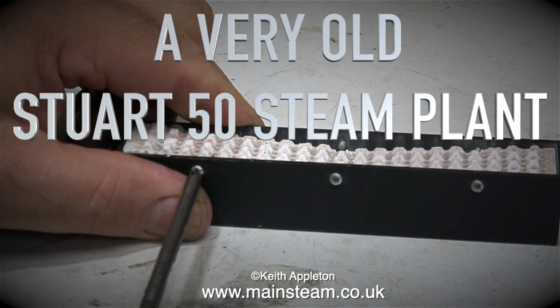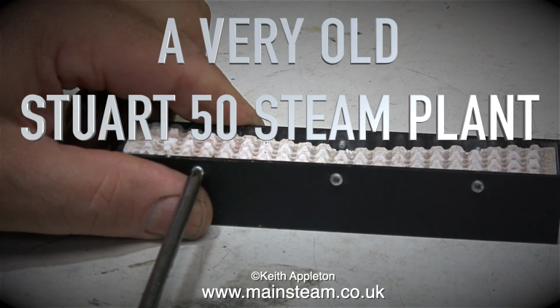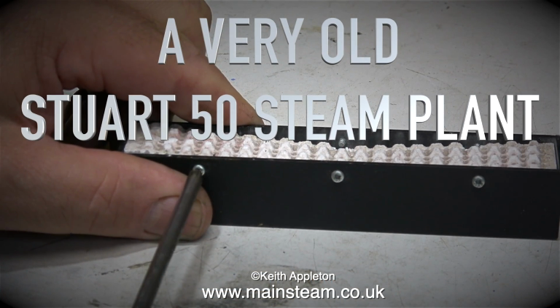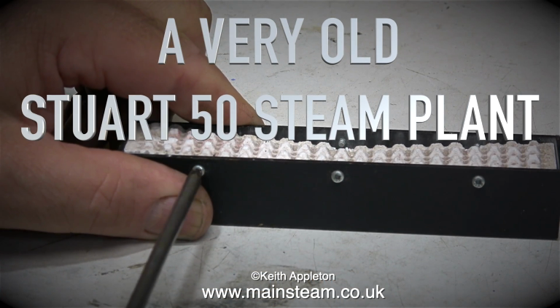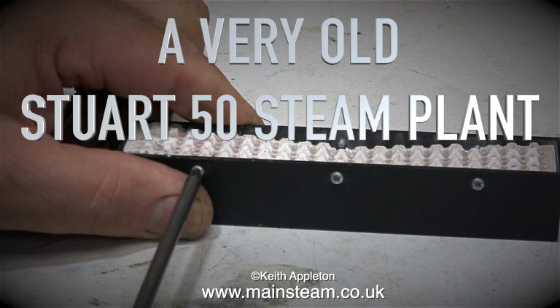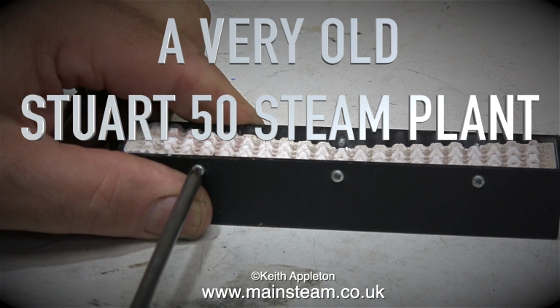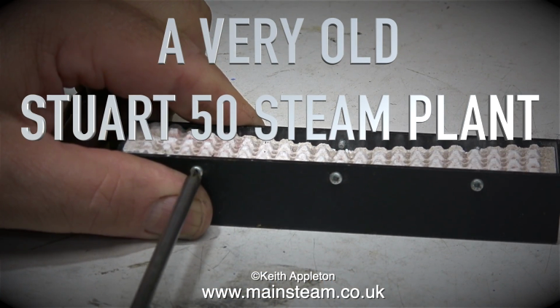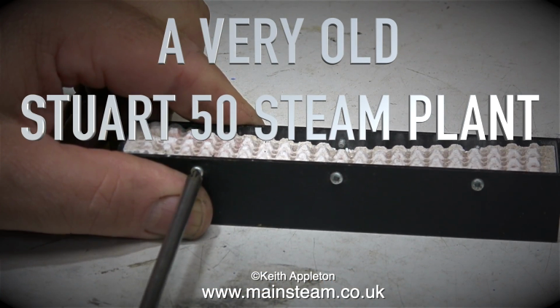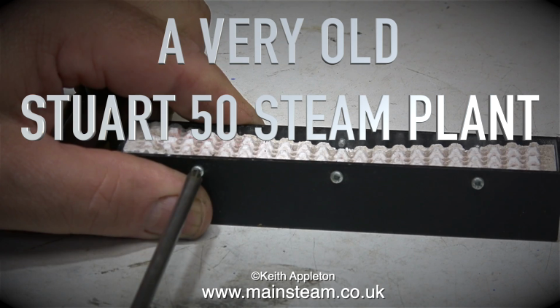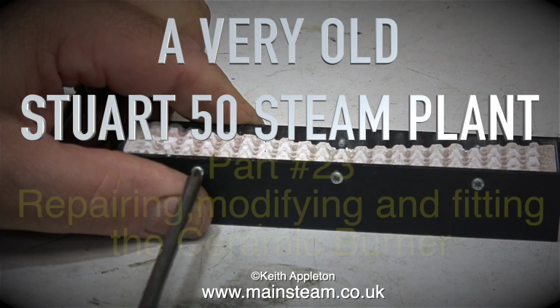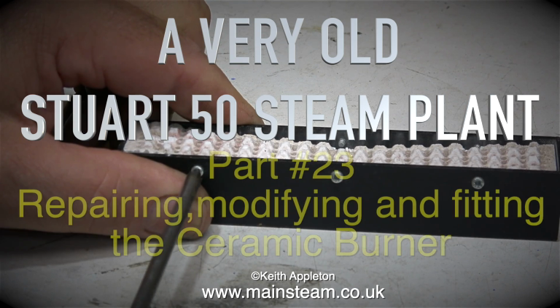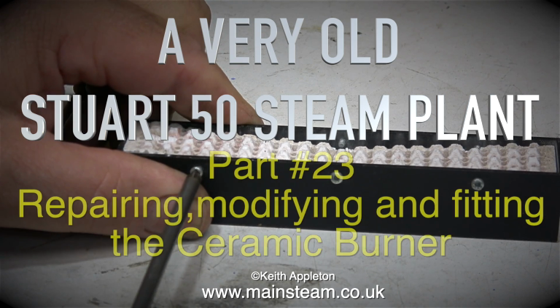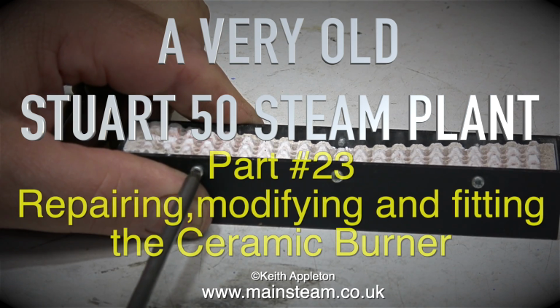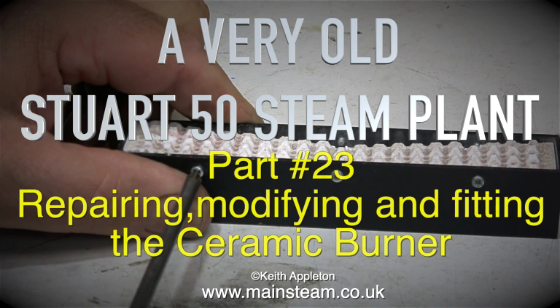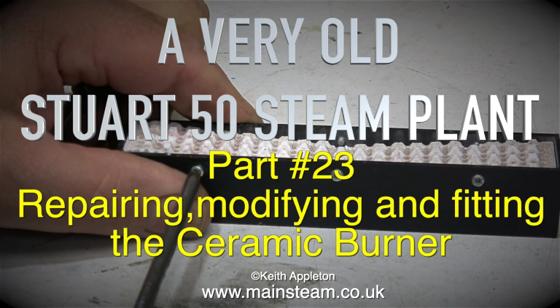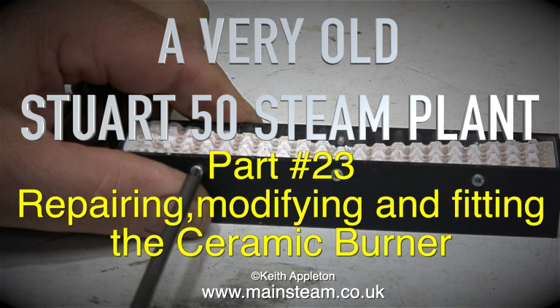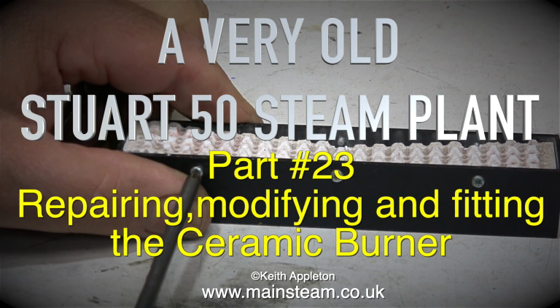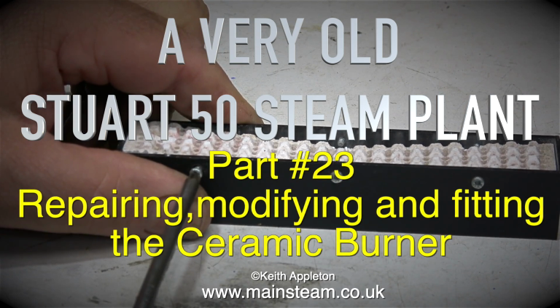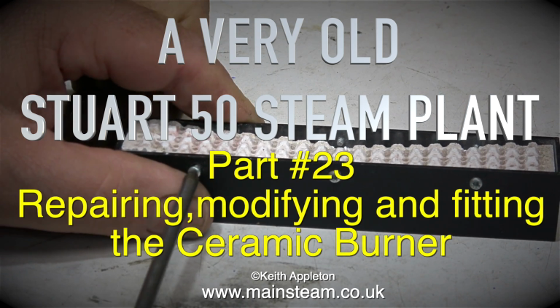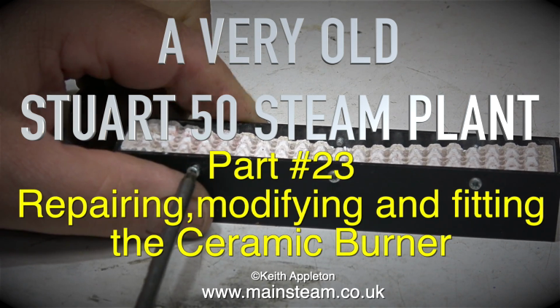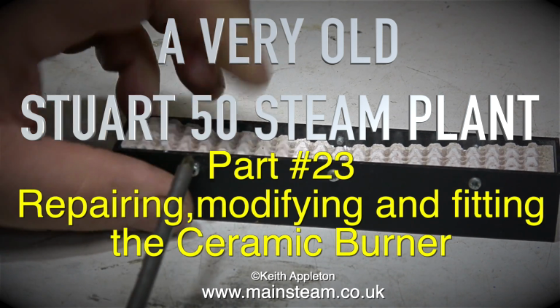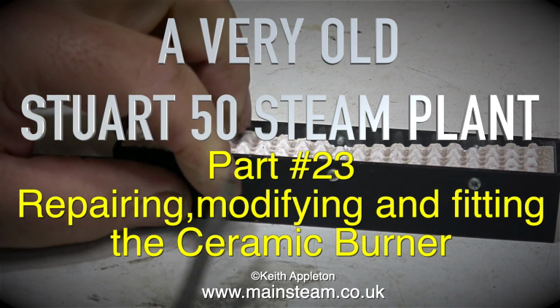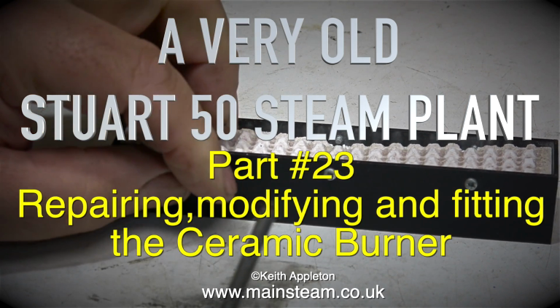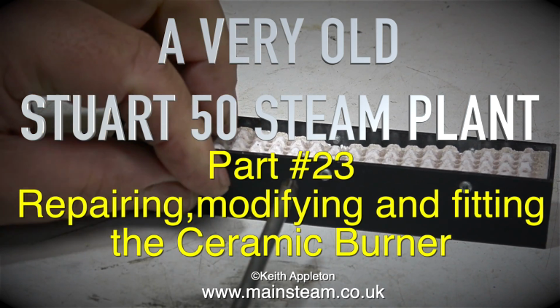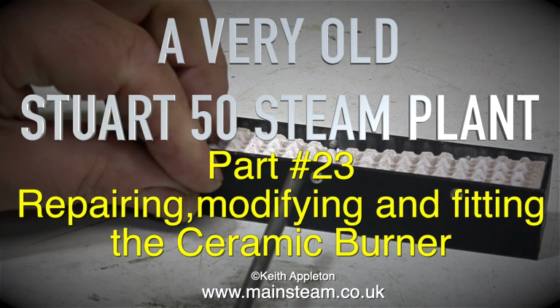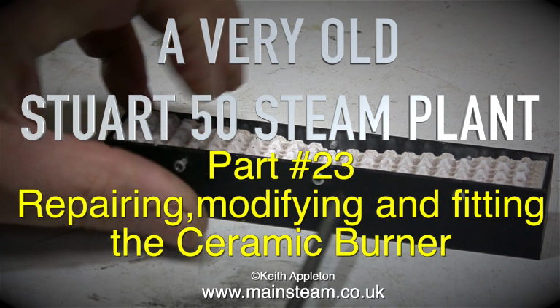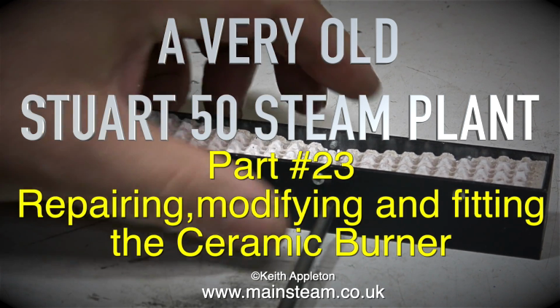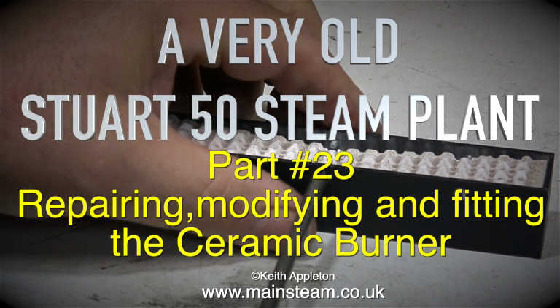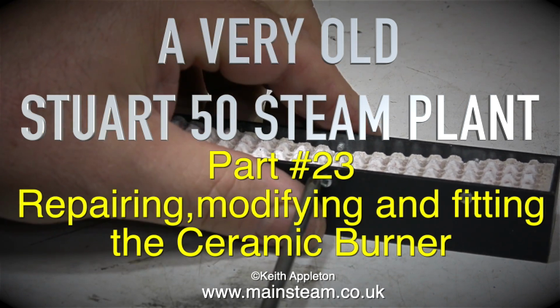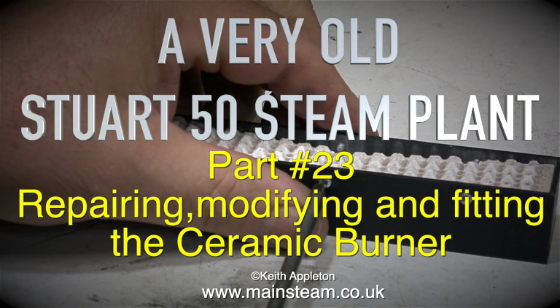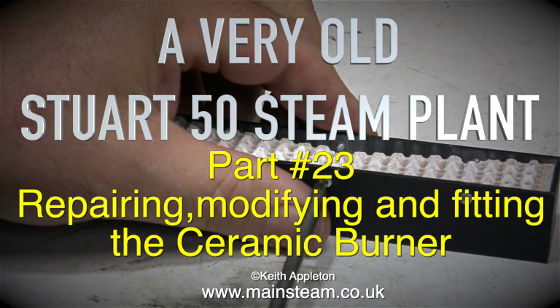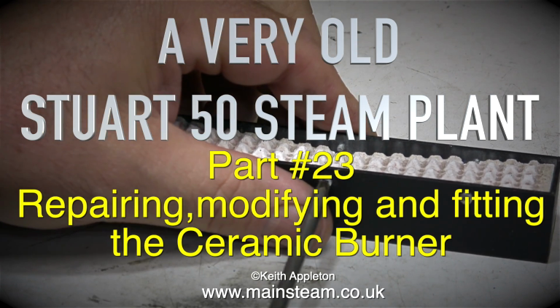A very old Stuart S50 steam plant — this is part 23, repairing, modifying and fitting the ceramic burner.